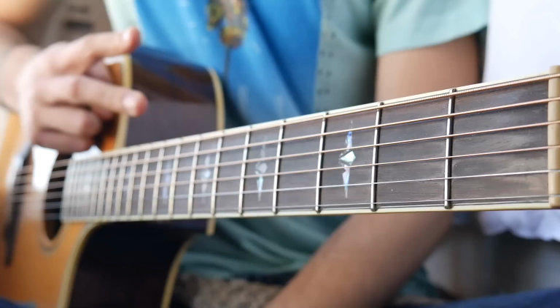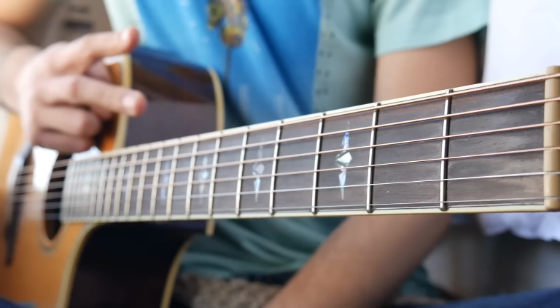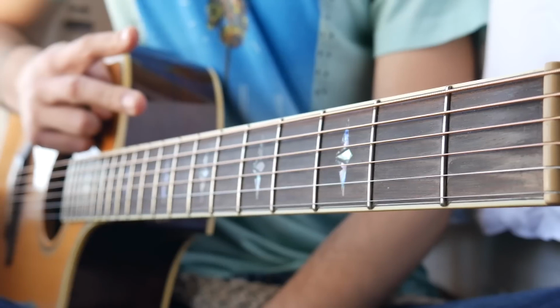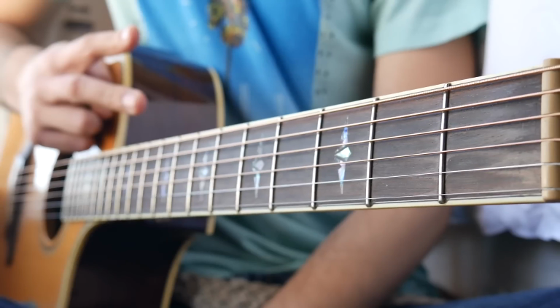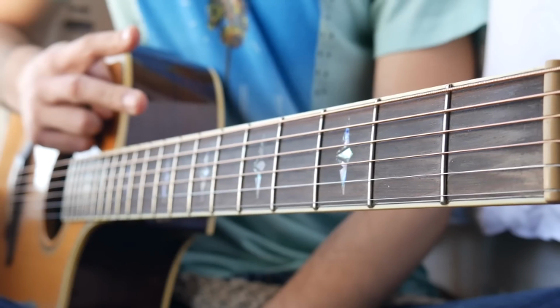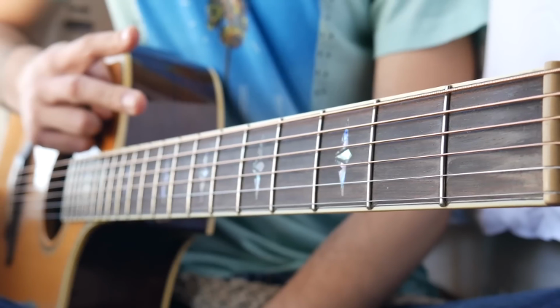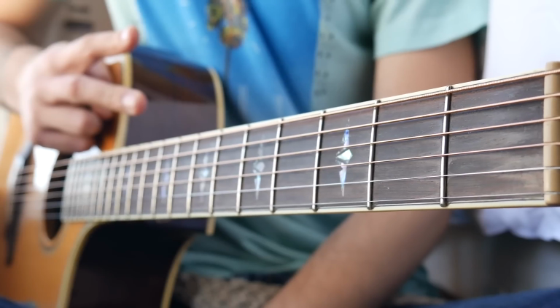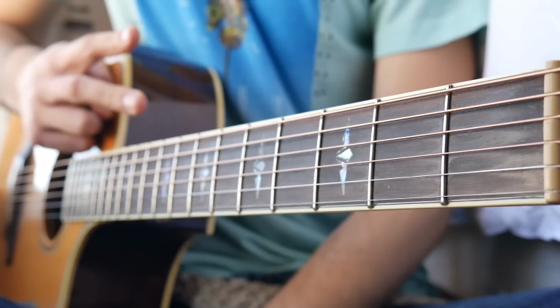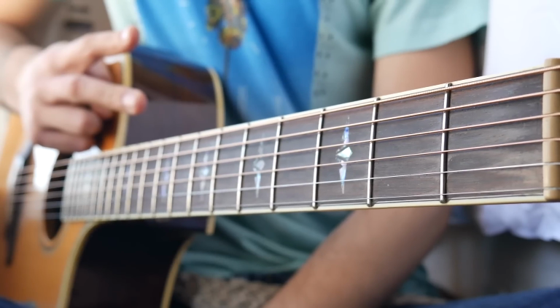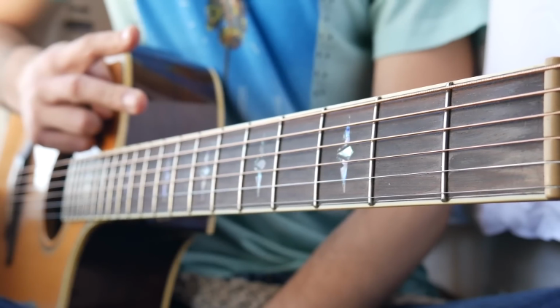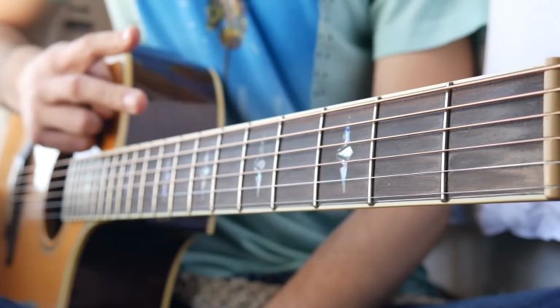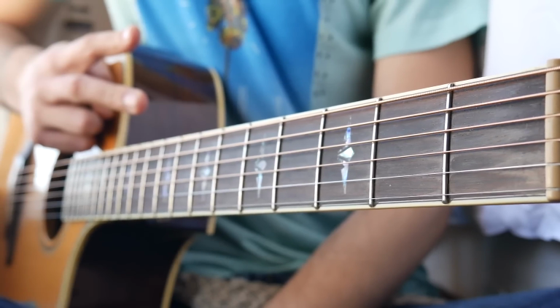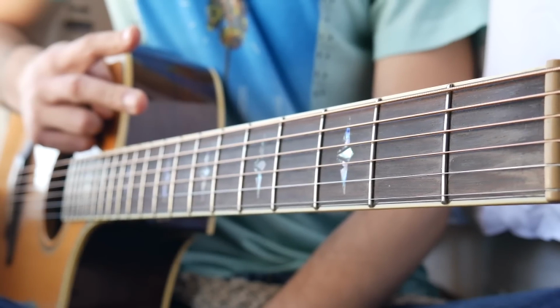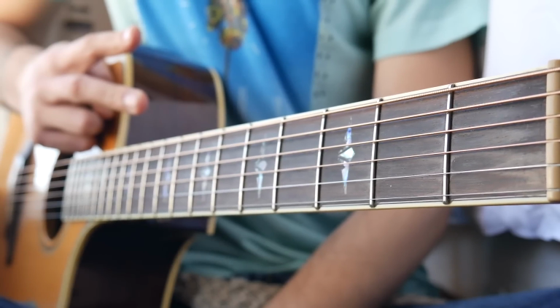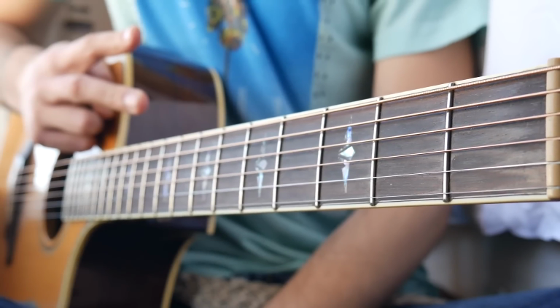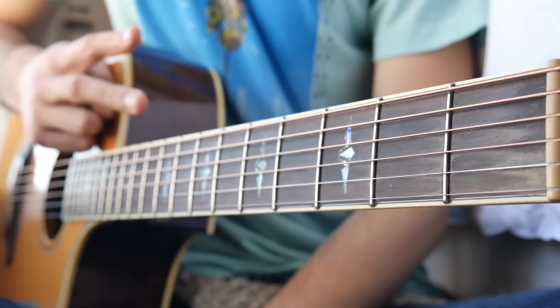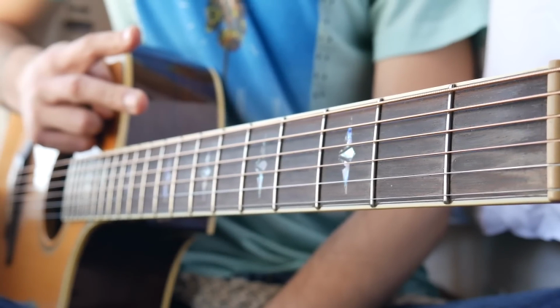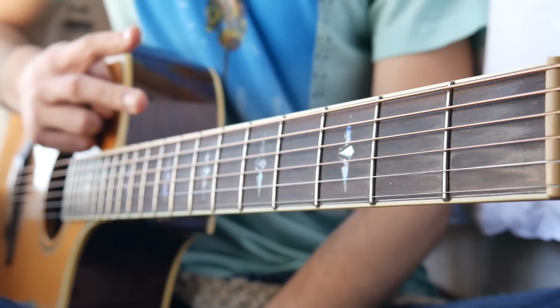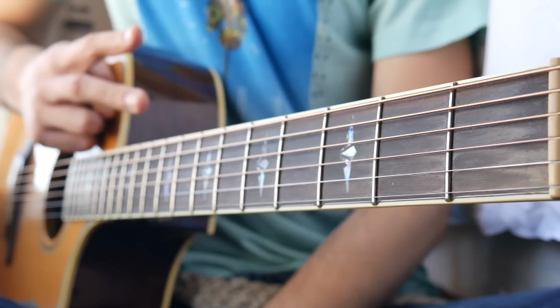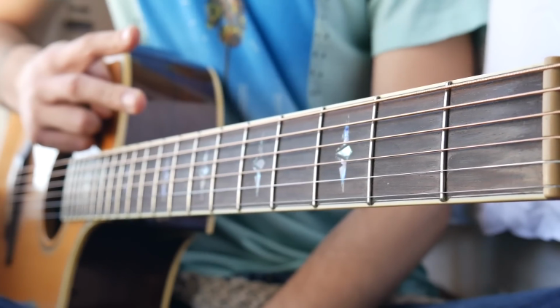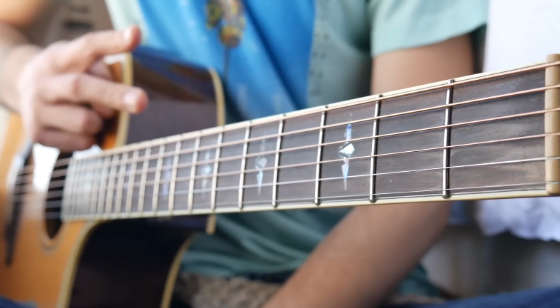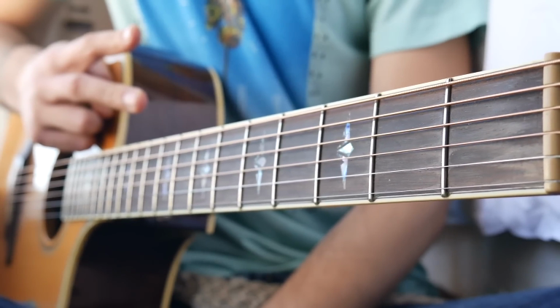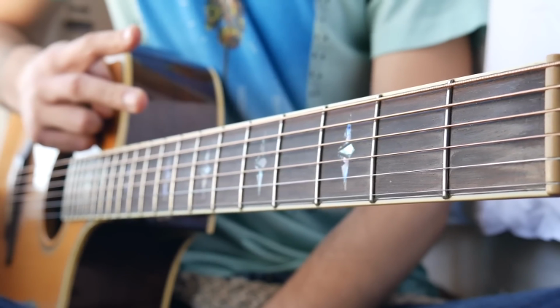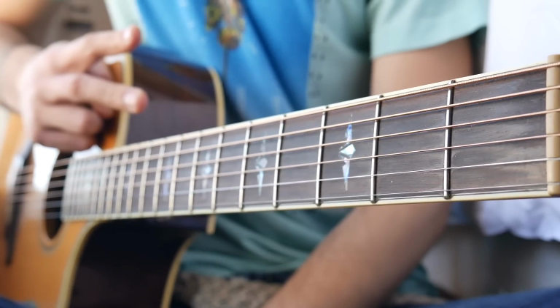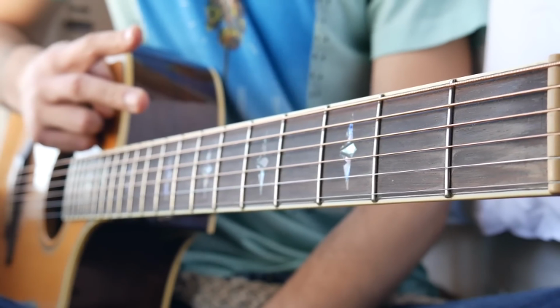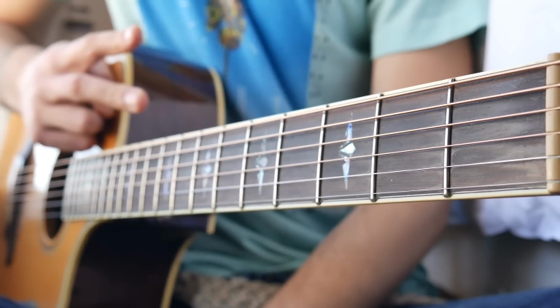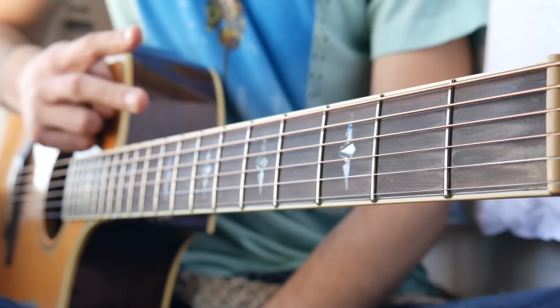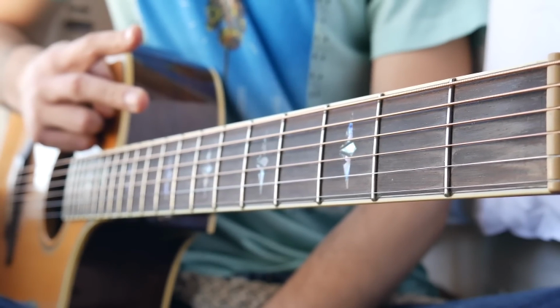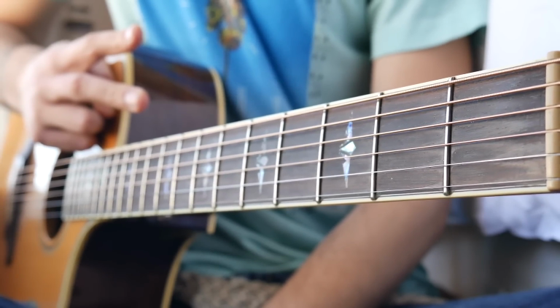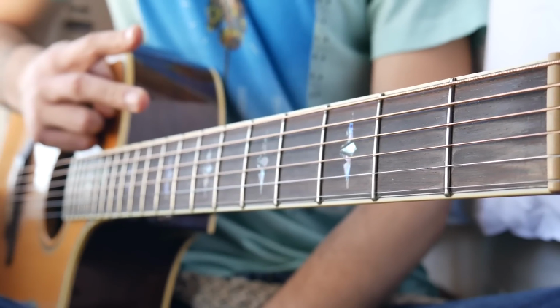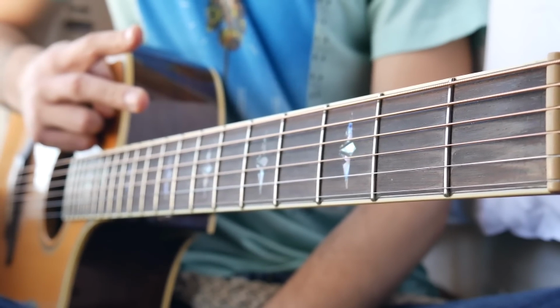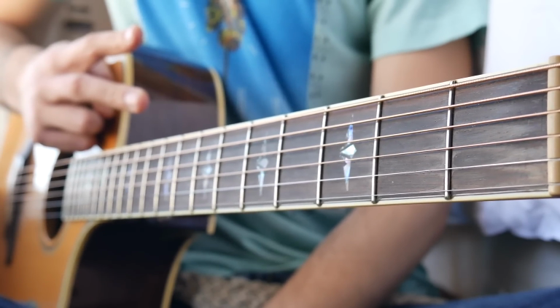What's up guys, Groovy Guitar Dude here, and the first thing you need to know for Chained to the Rhythm is the chords that we're going to need to play this song.